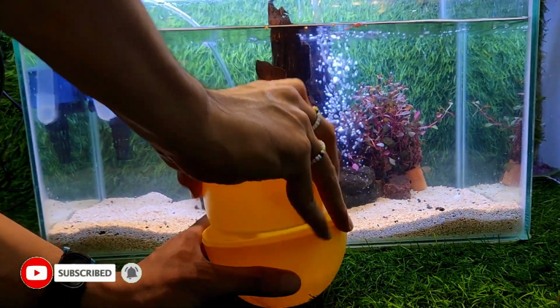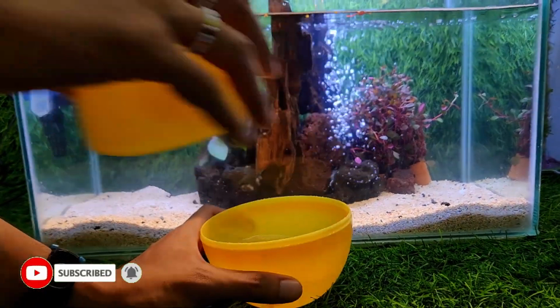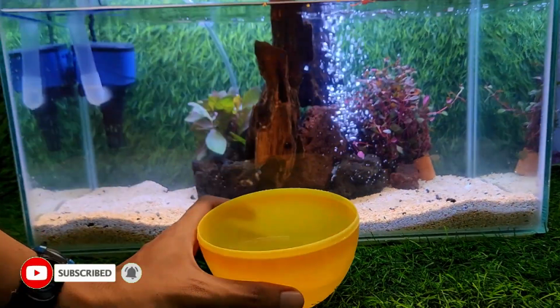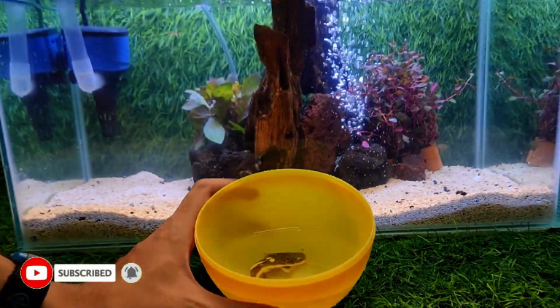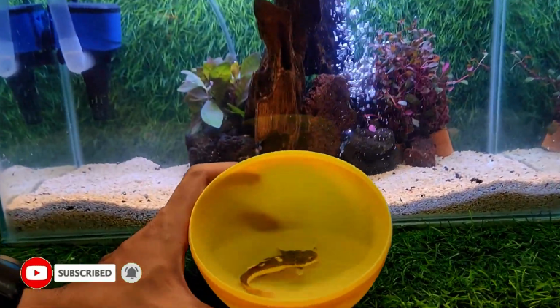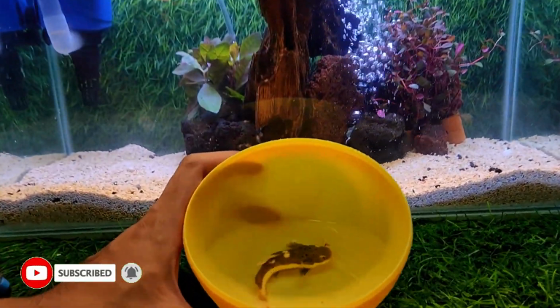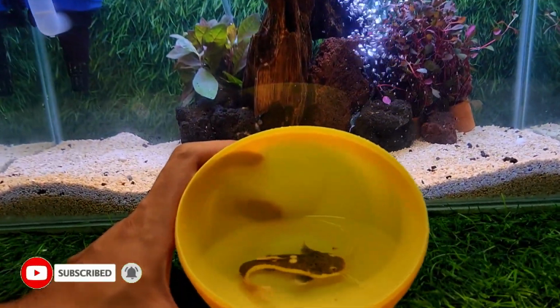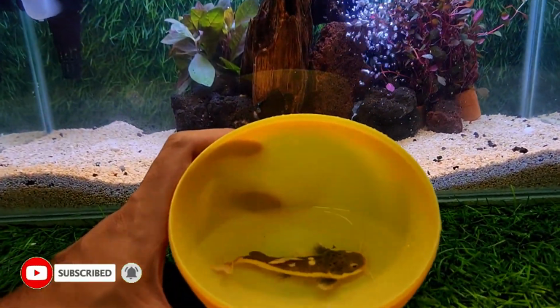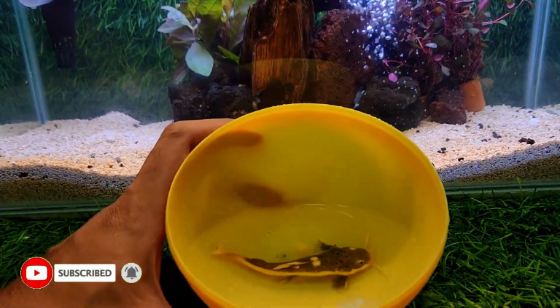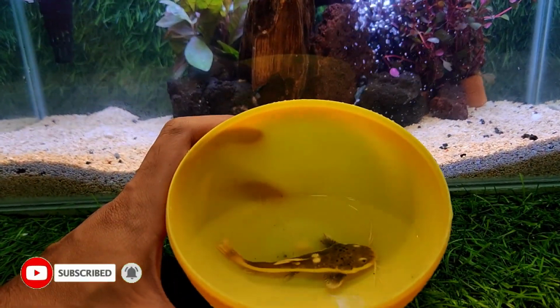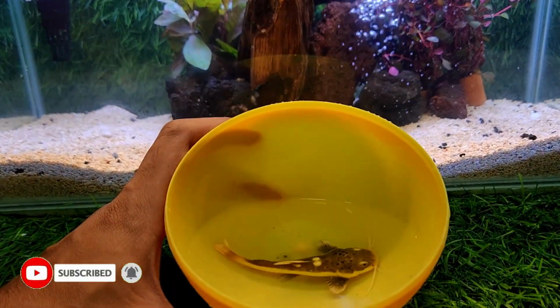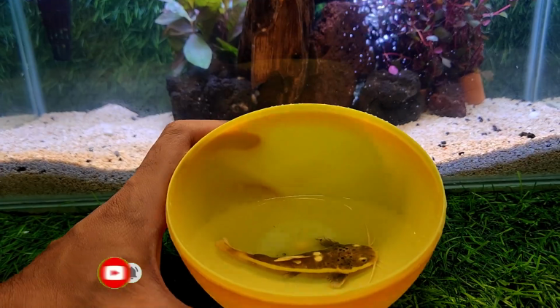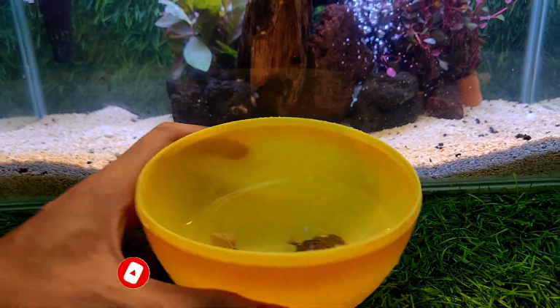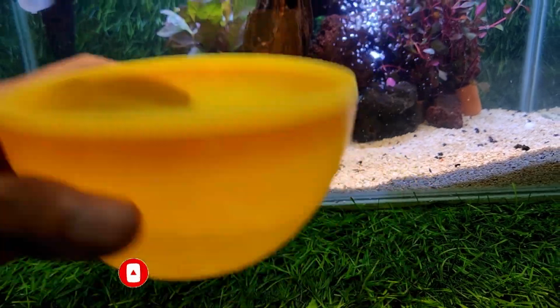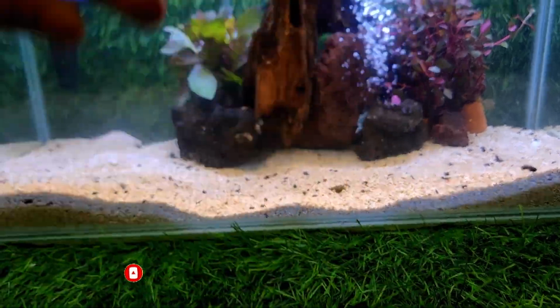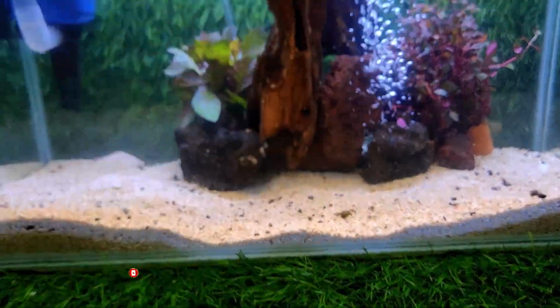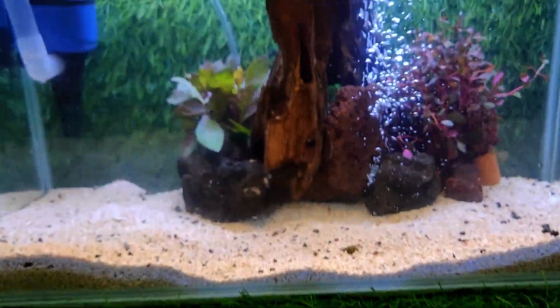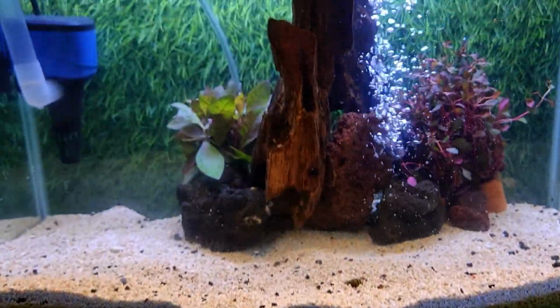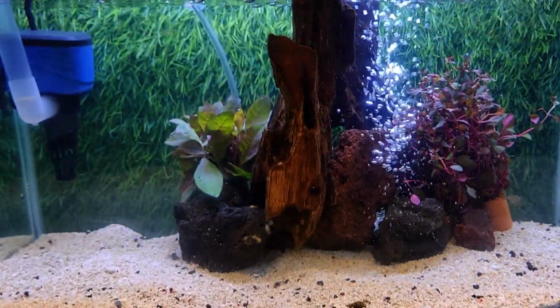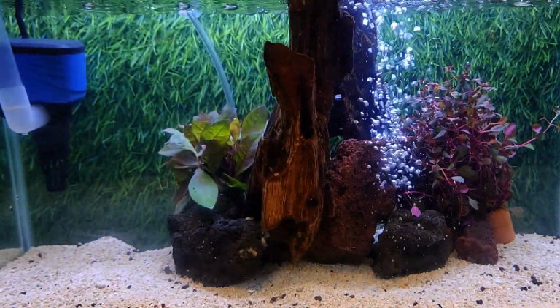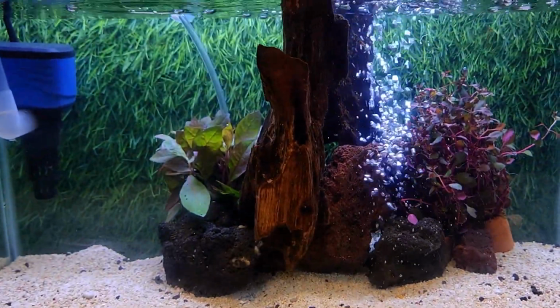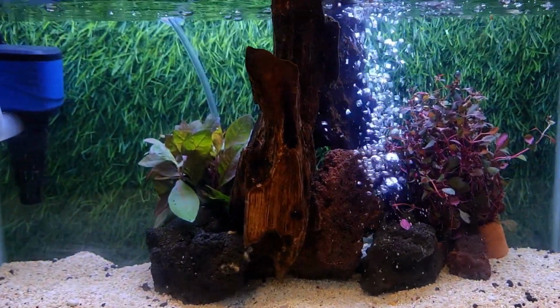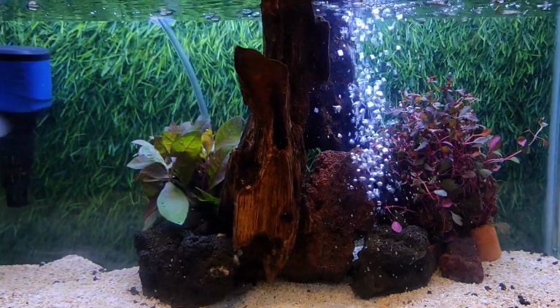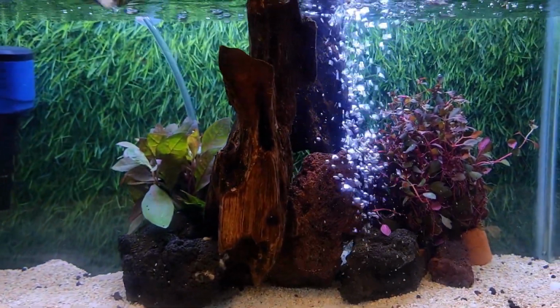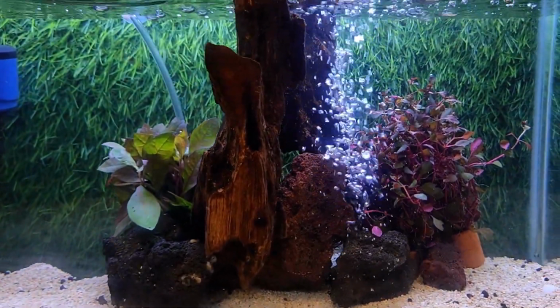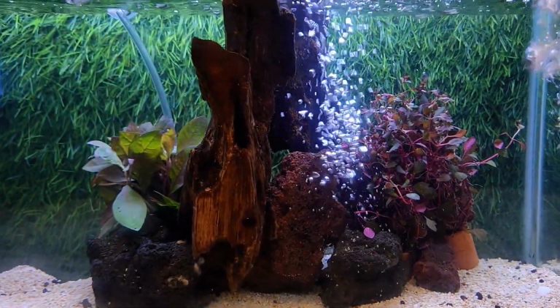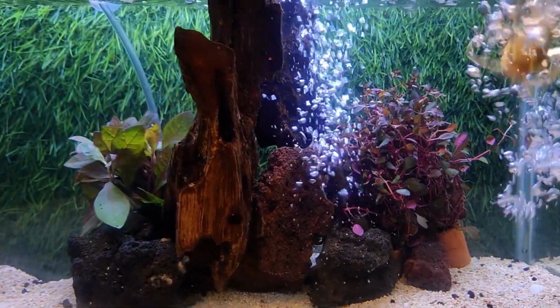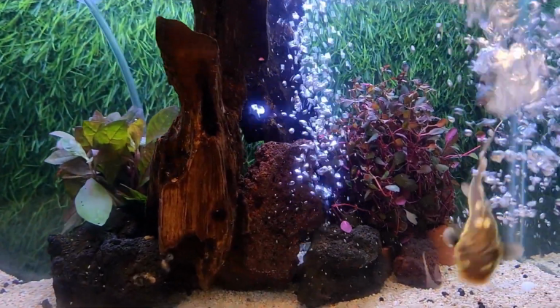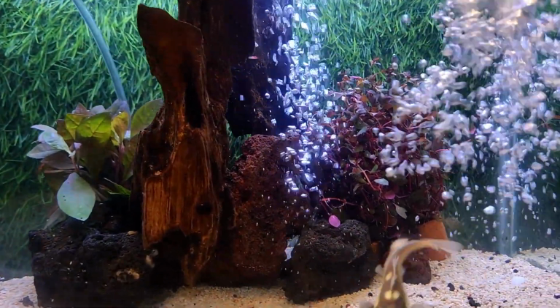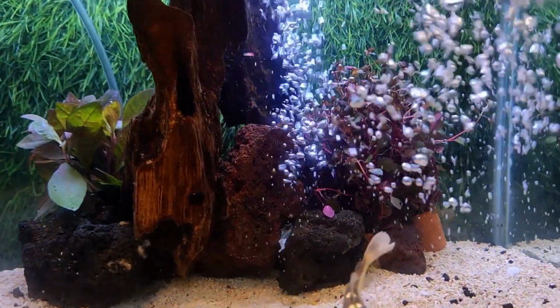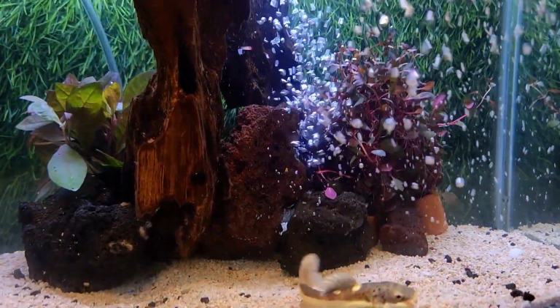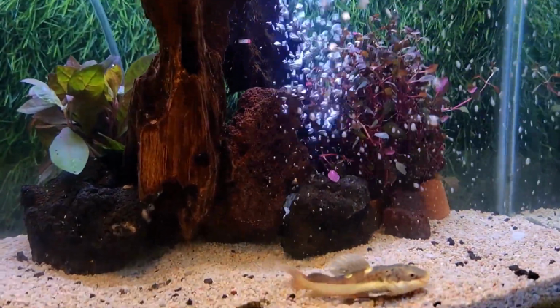What's this? This is a reptail catfish. Woohoo!